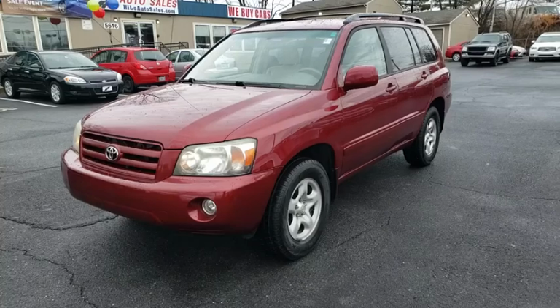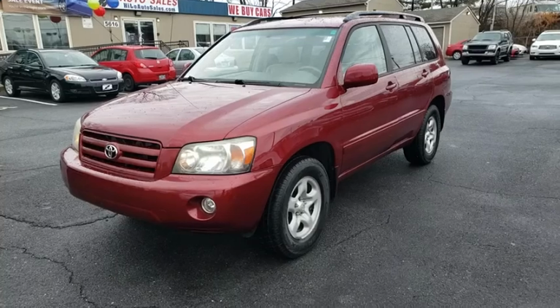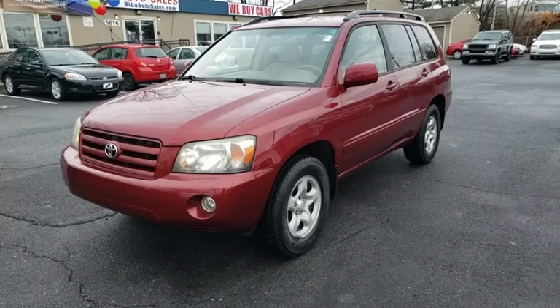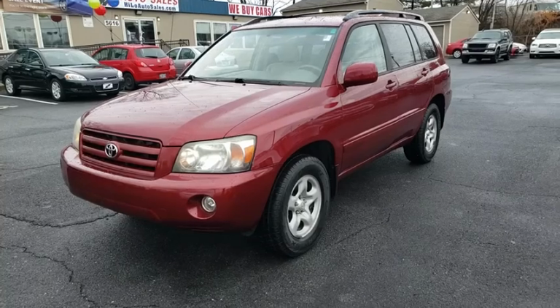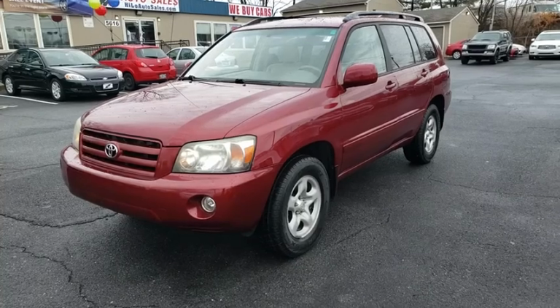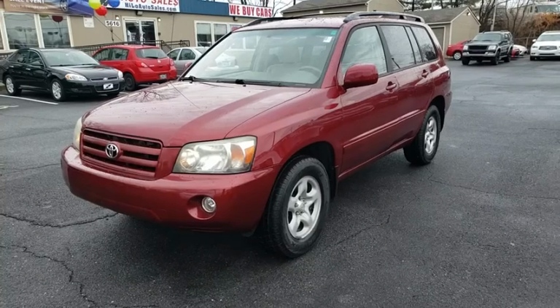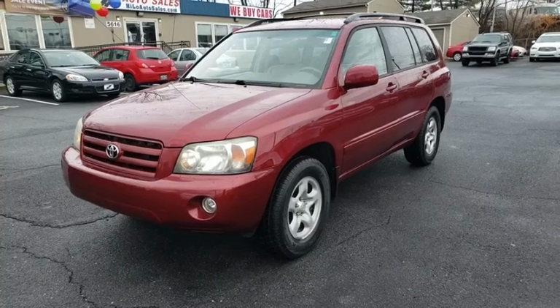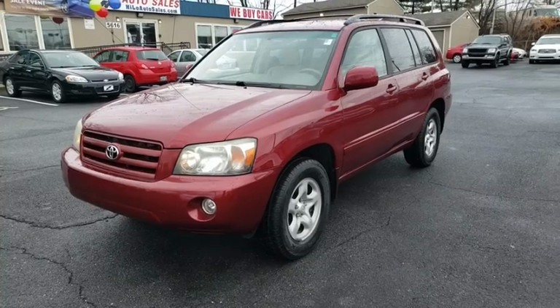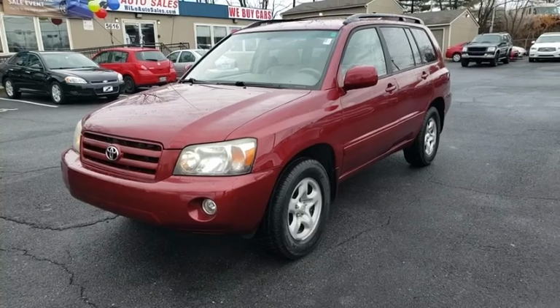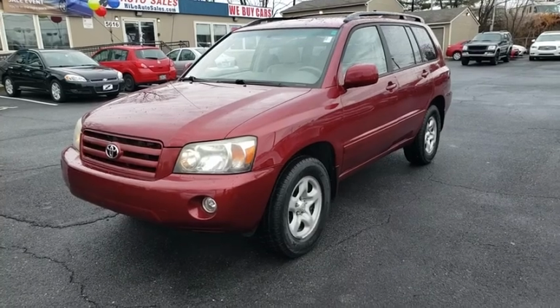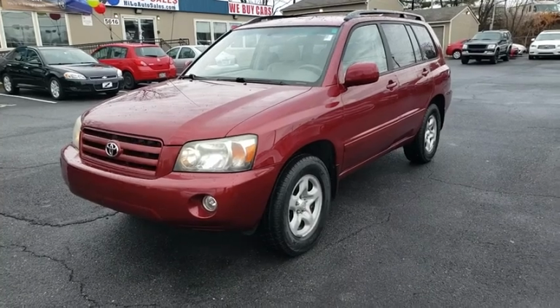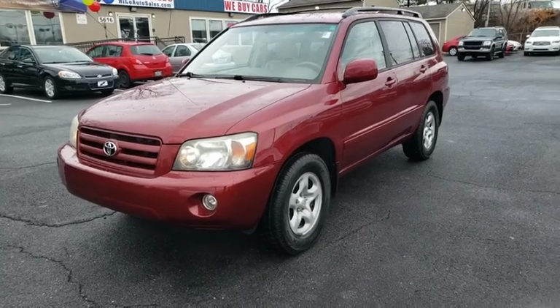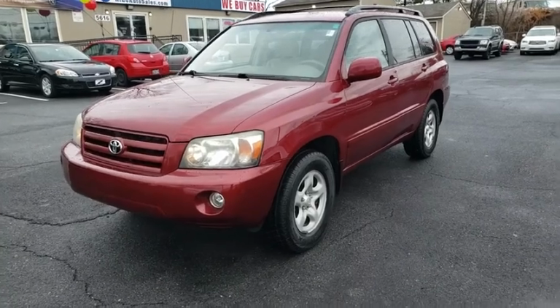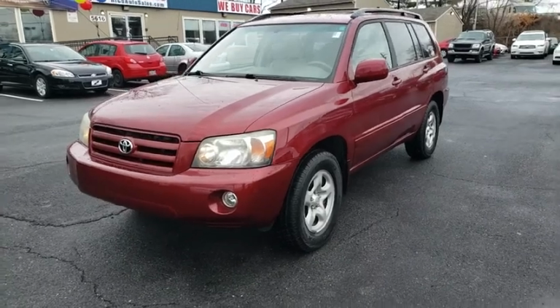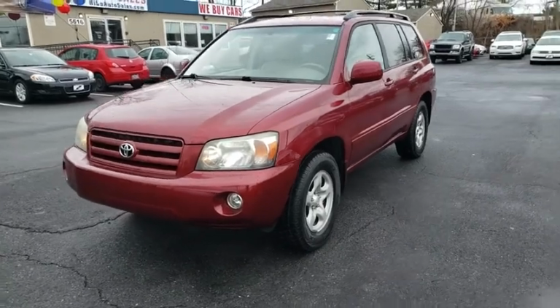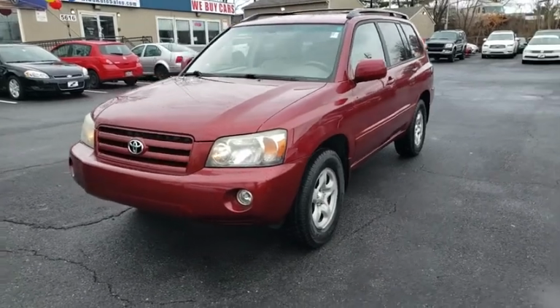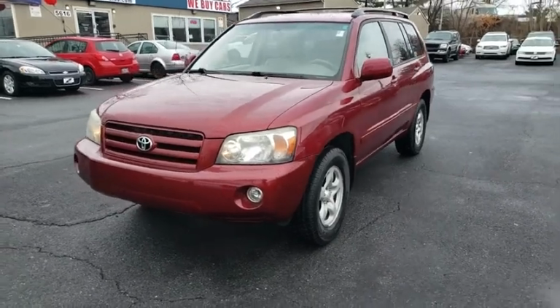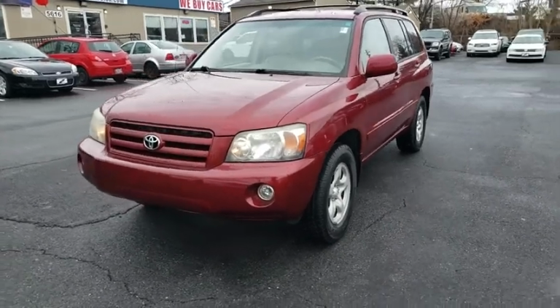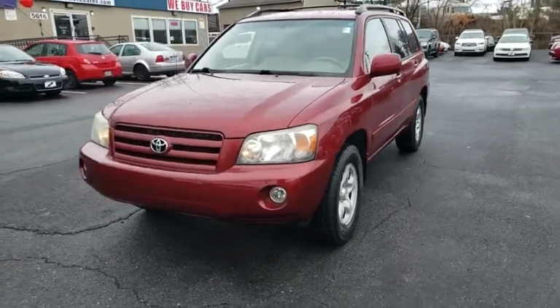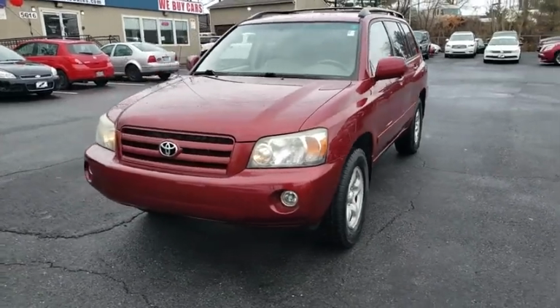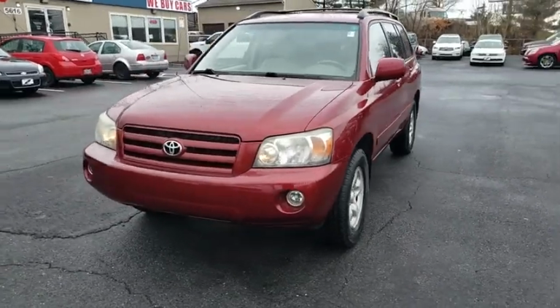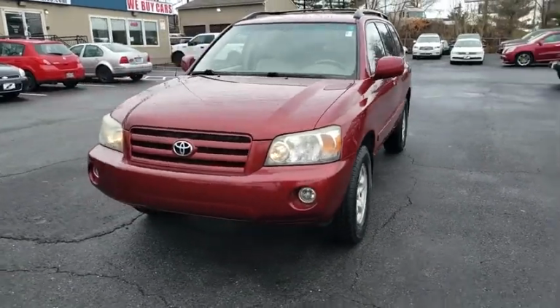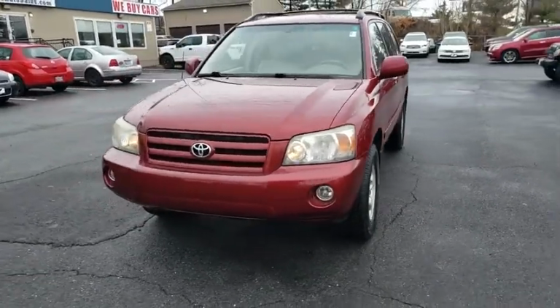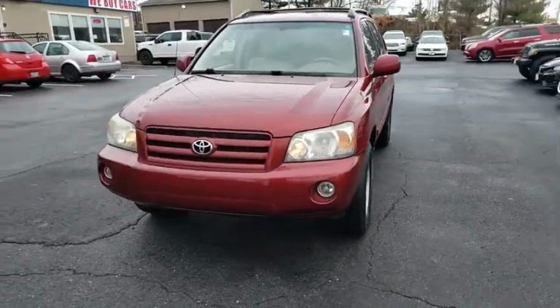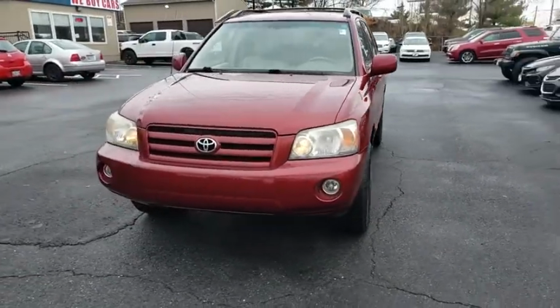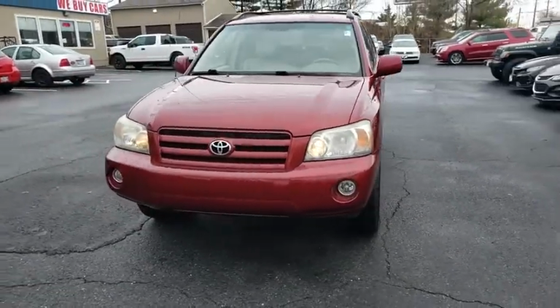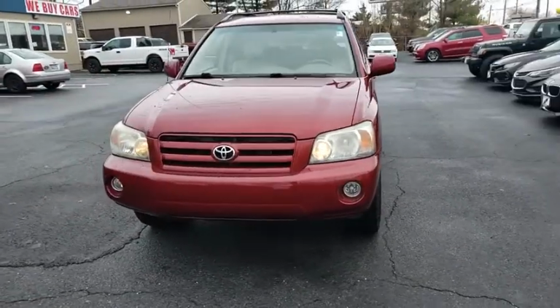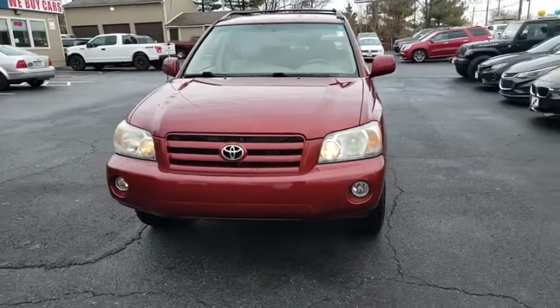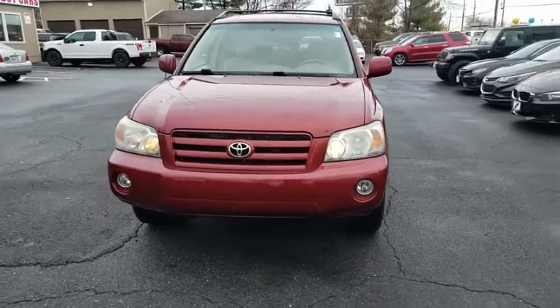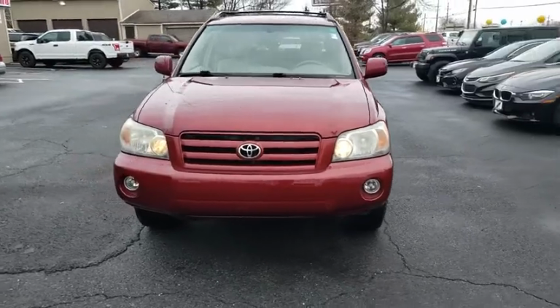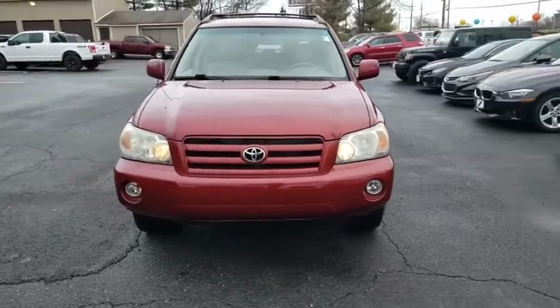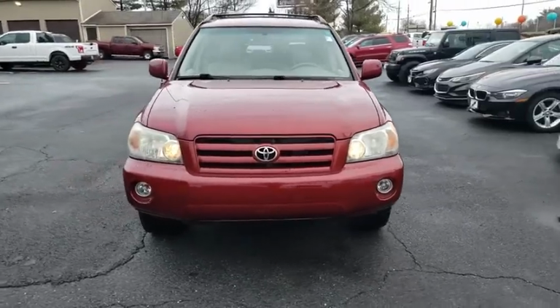Take a ride in the 2006 Toyota Highlander. The Highlander is the SUV that's thought of everything.